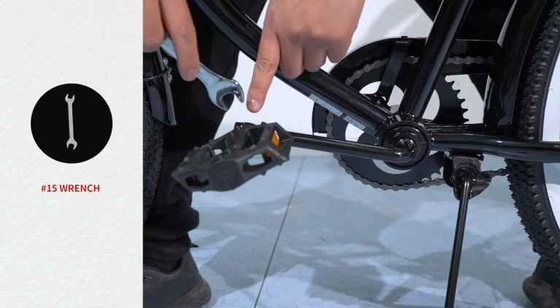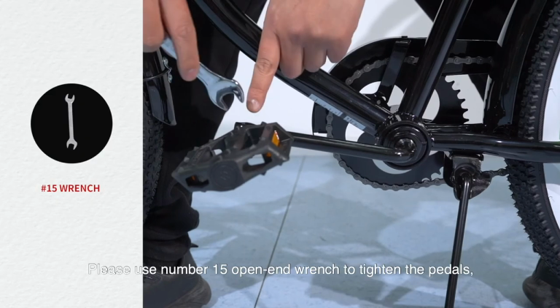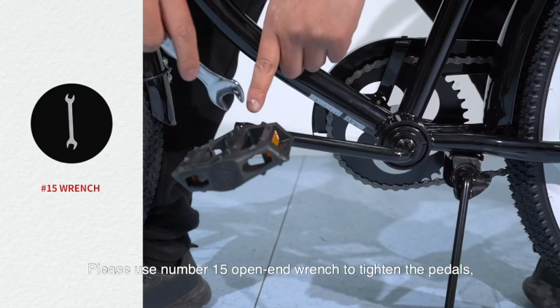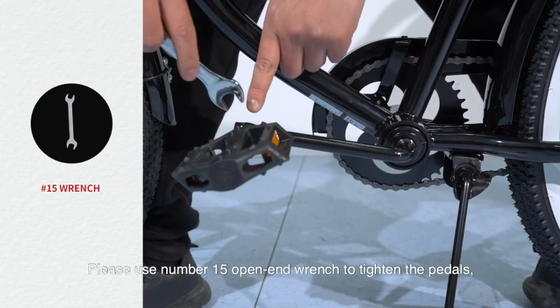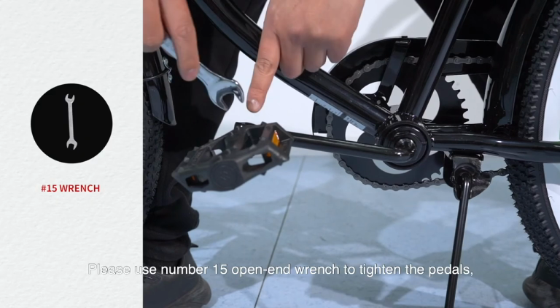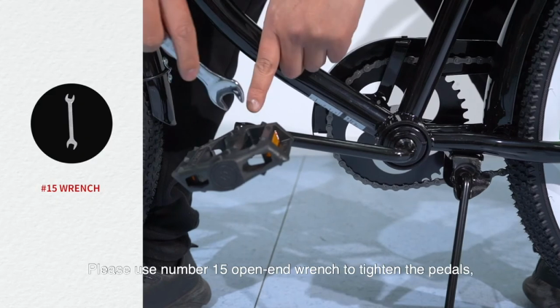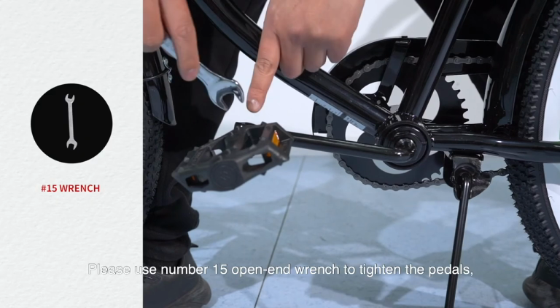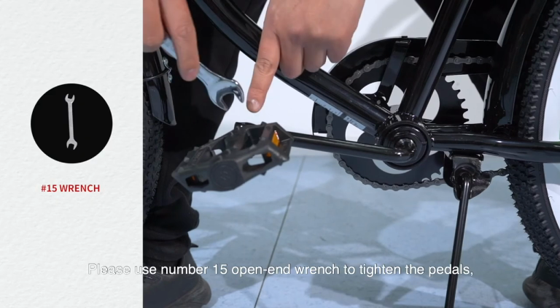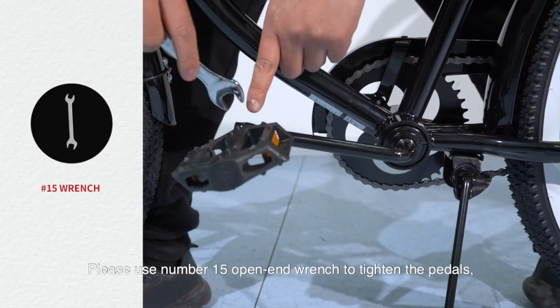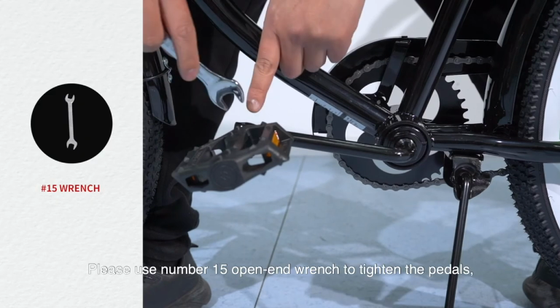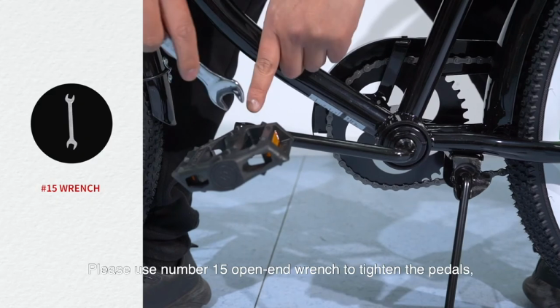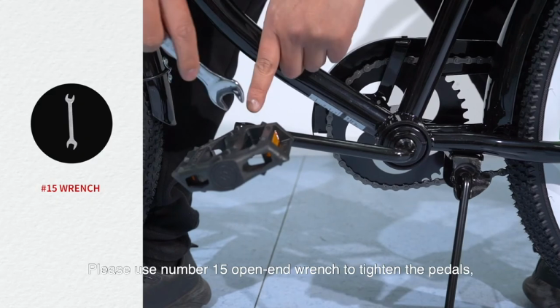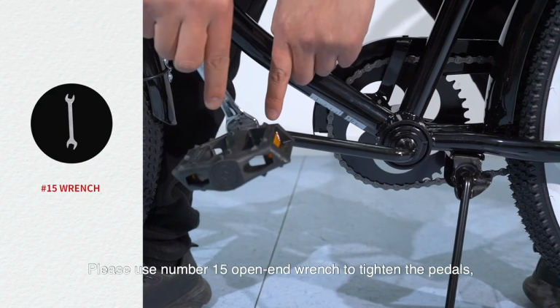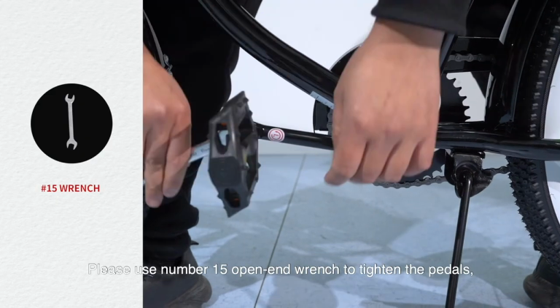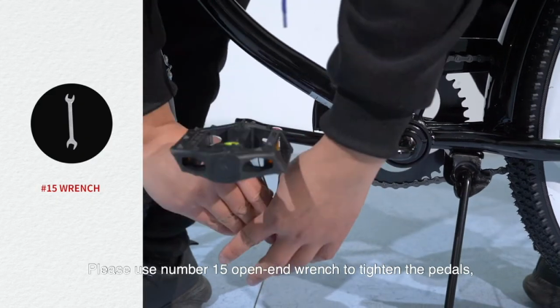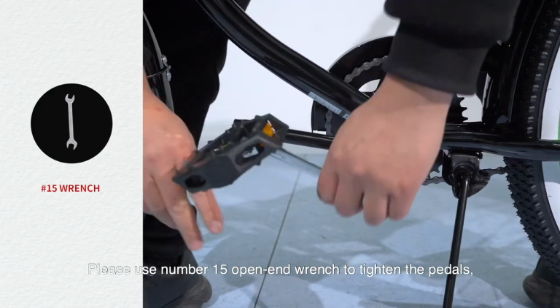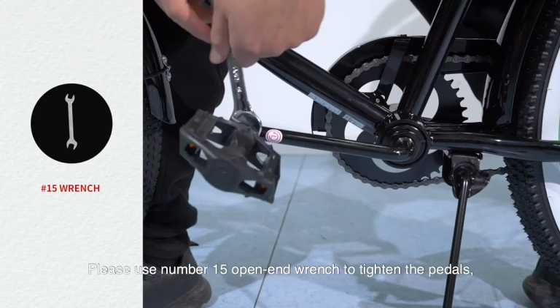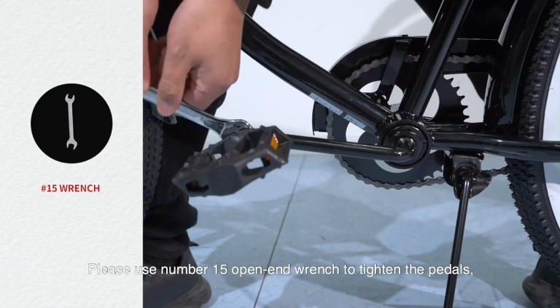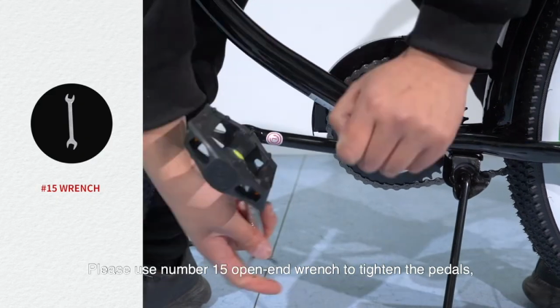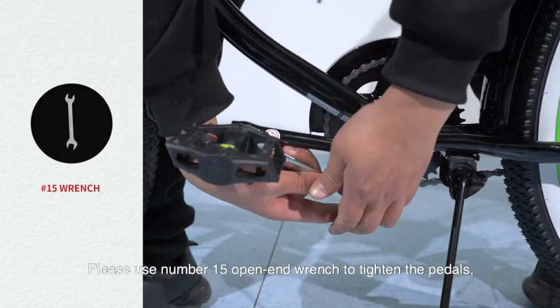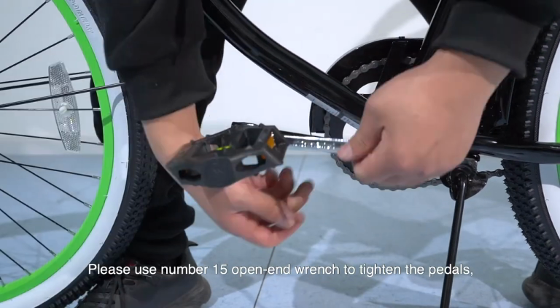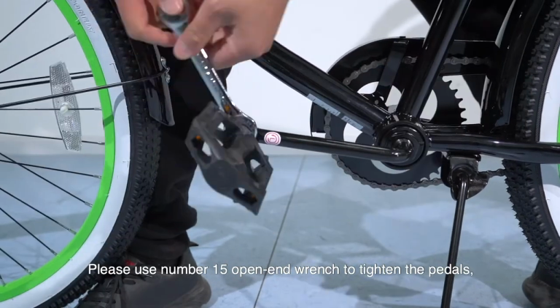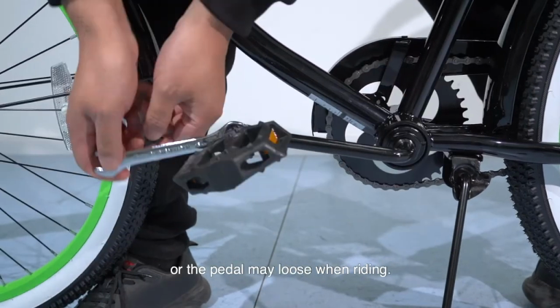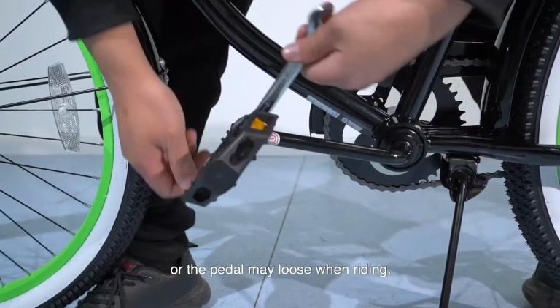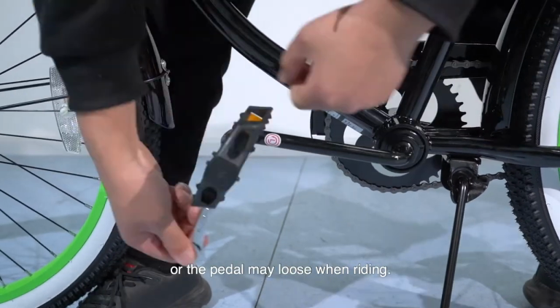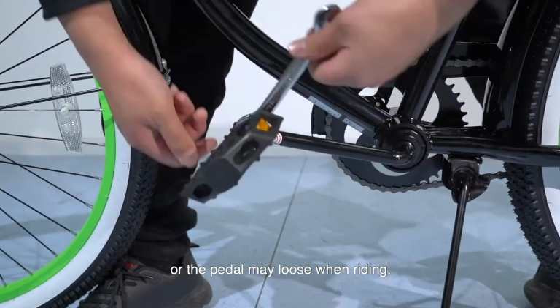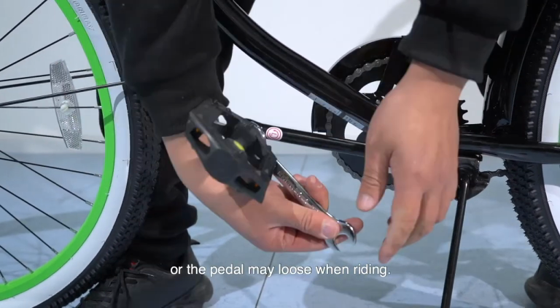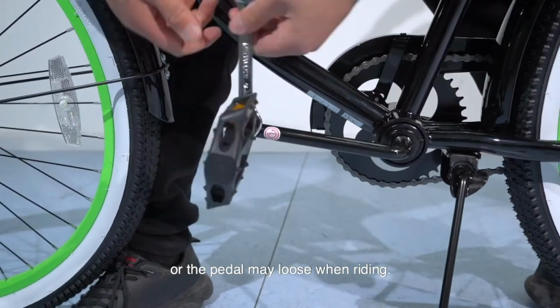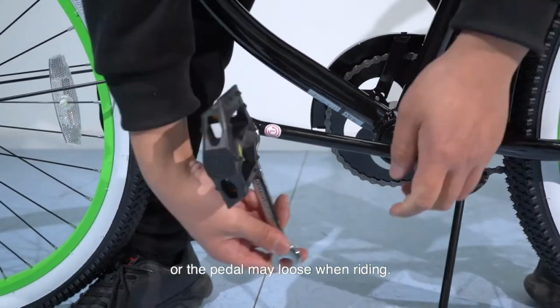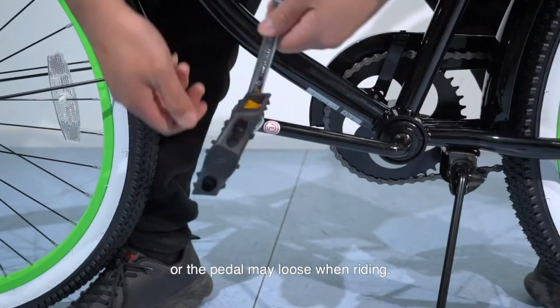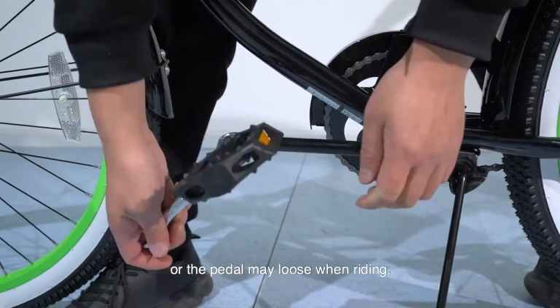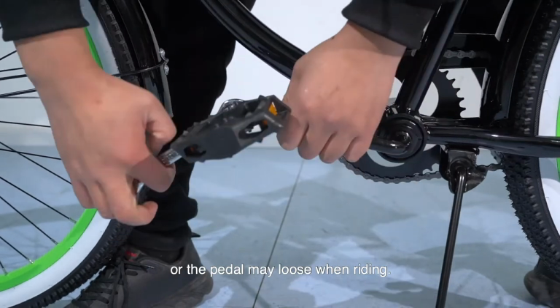Please use a number 15 open-end wrench to tighten the pedals, or the pedal may come loose when riding.